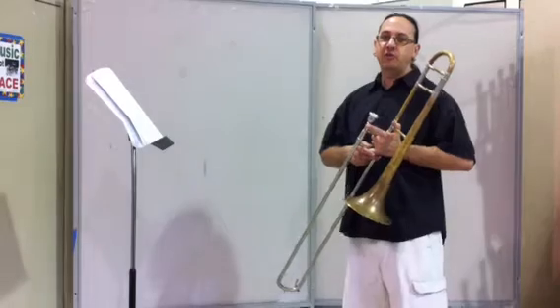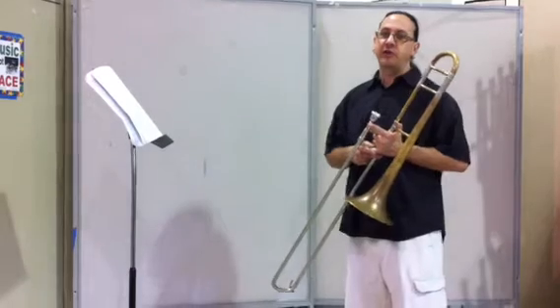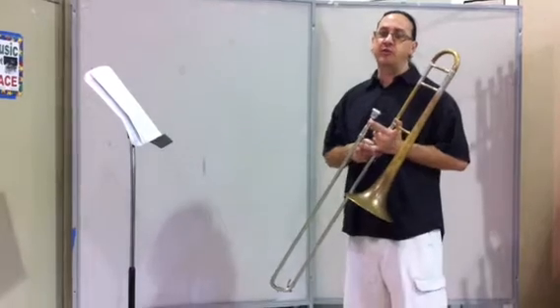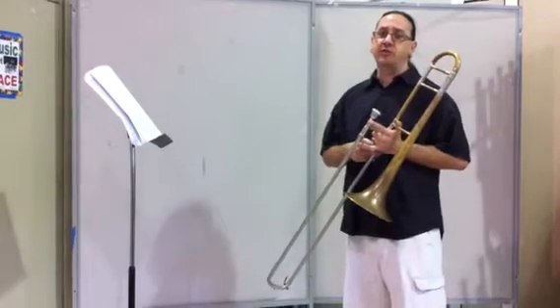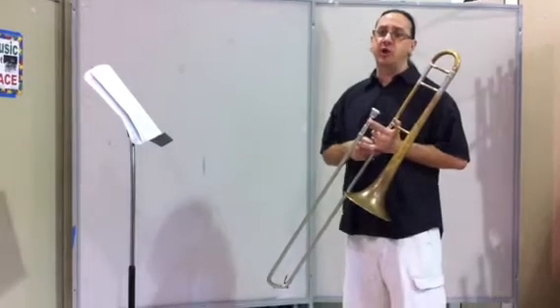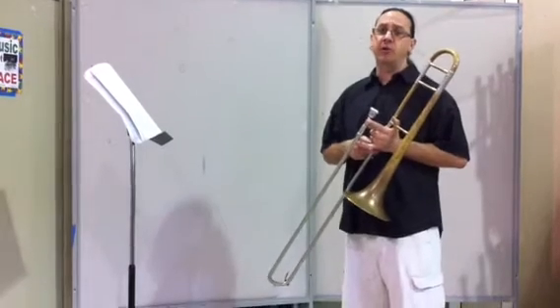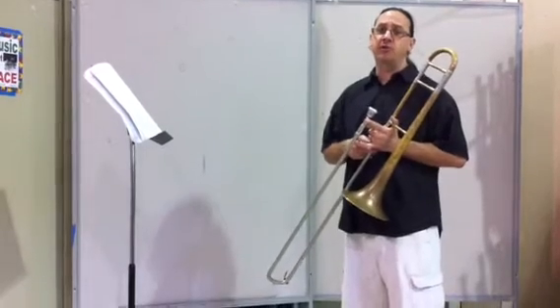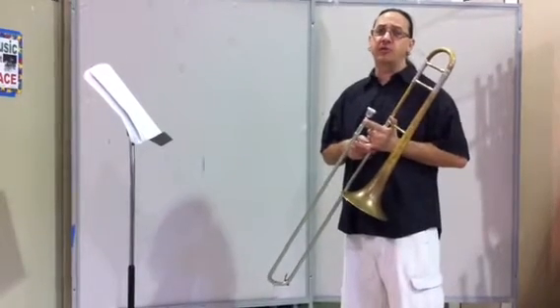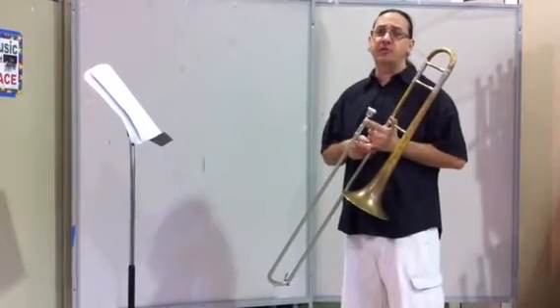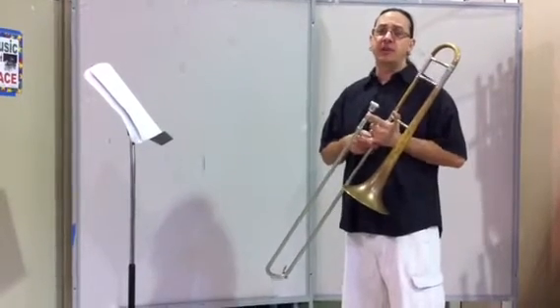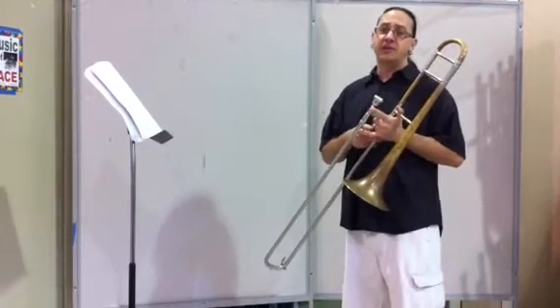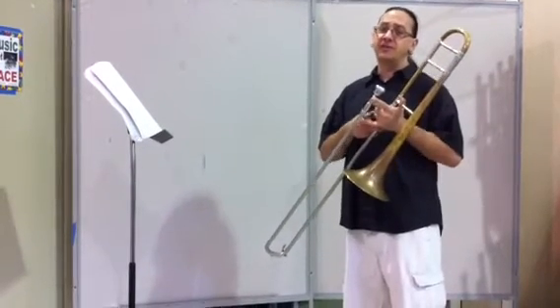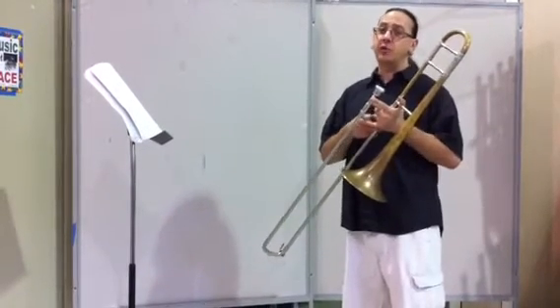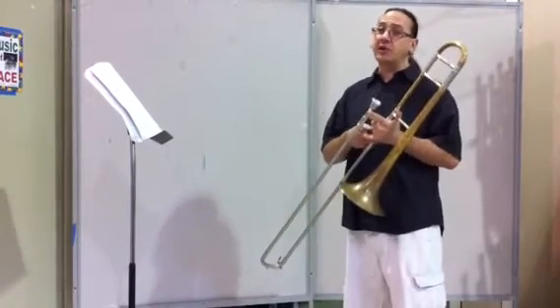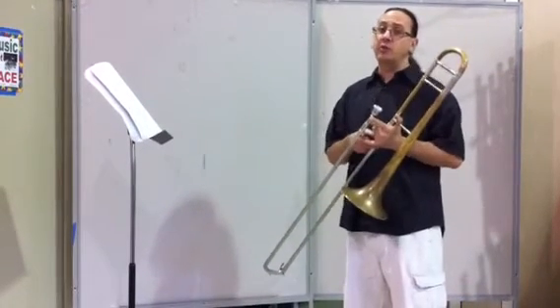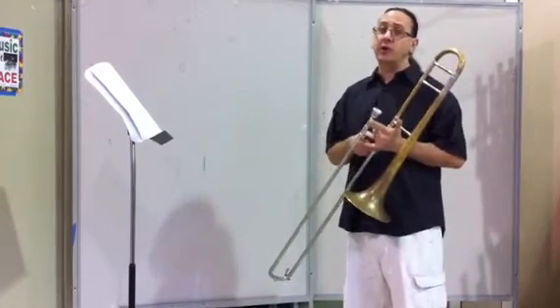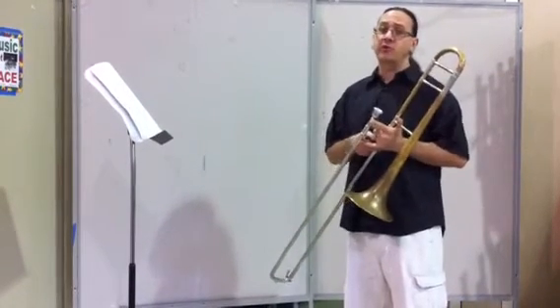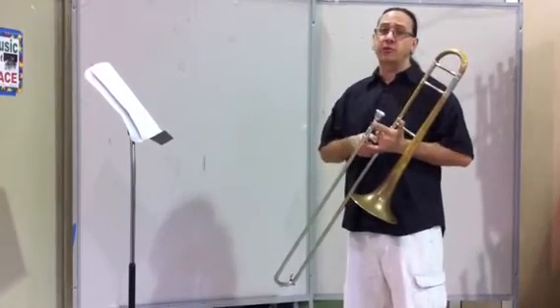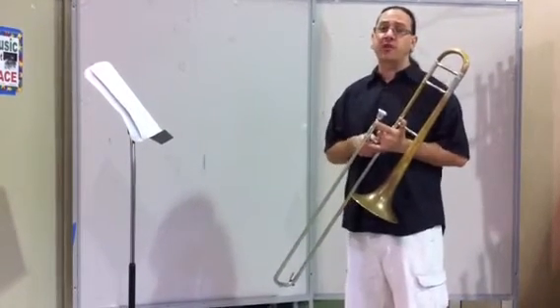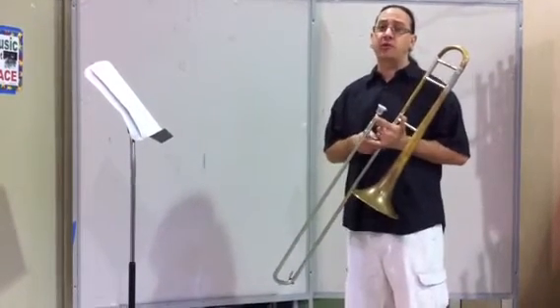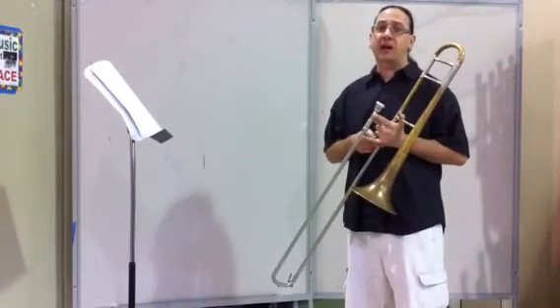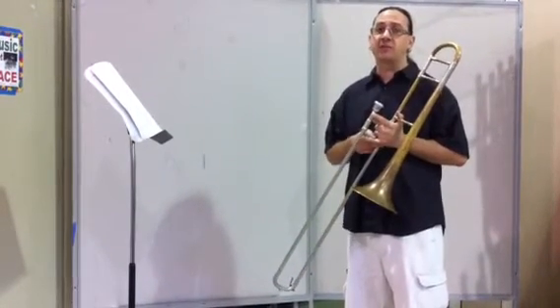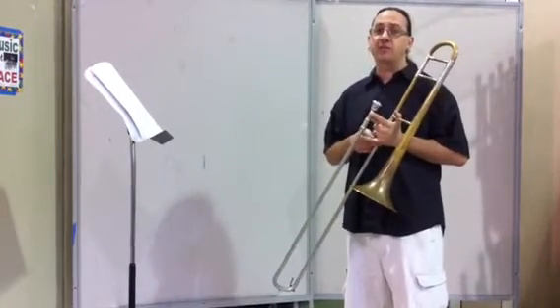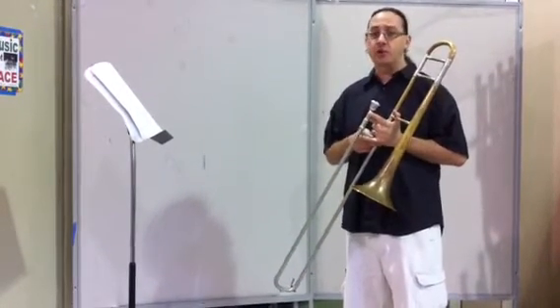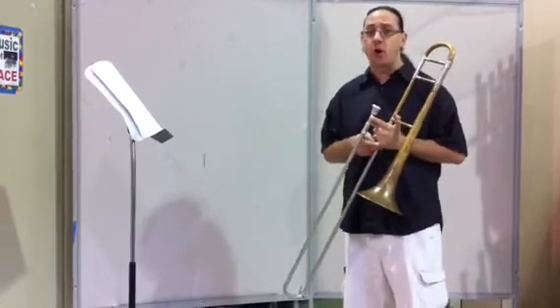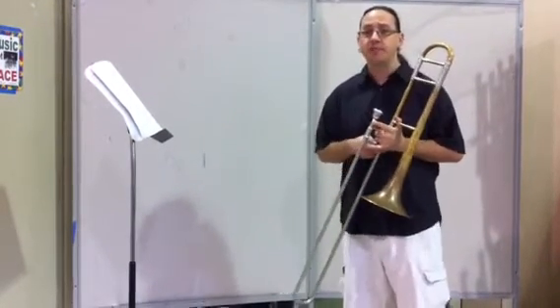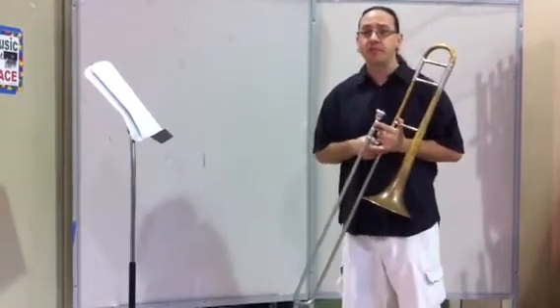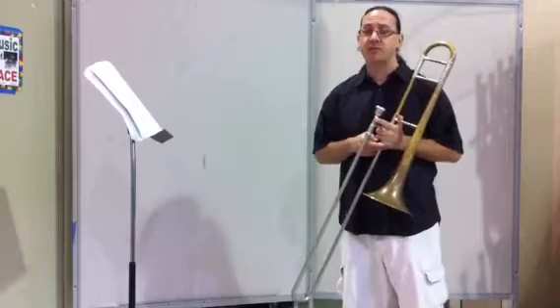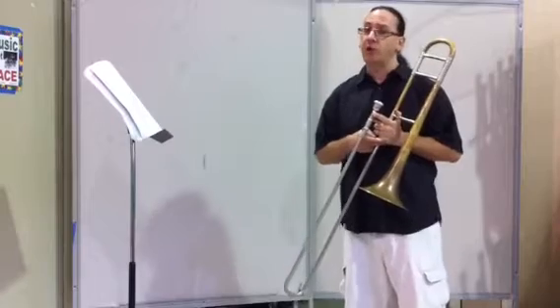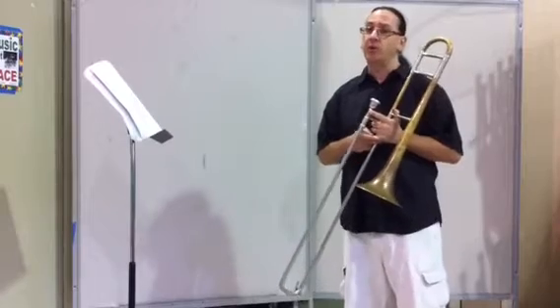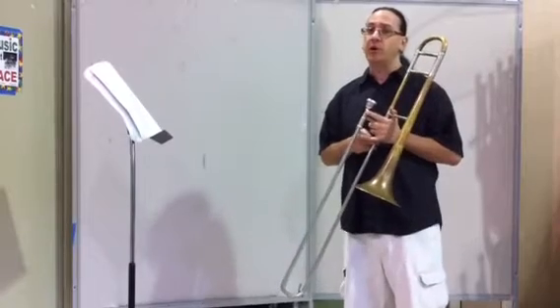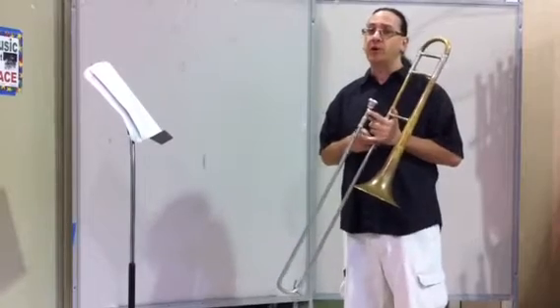Hi, Mr. Santucci's trombone students. This is the Regal March from Standard of Excellence, Book 1. This is the trombone part.